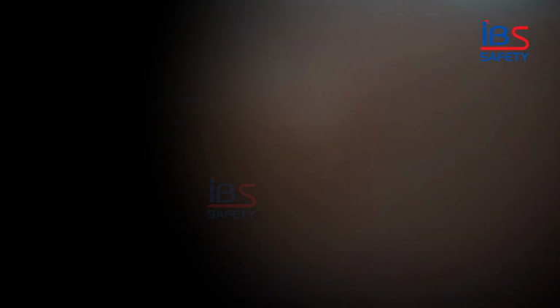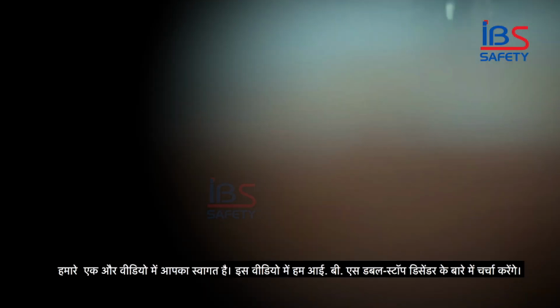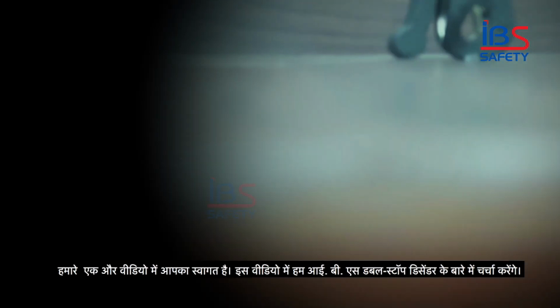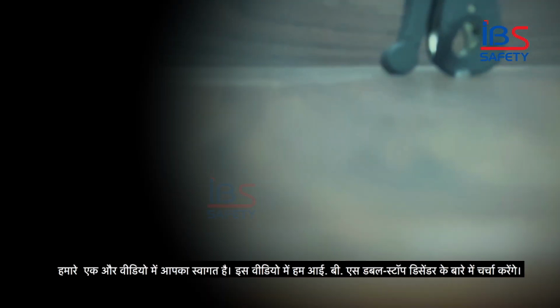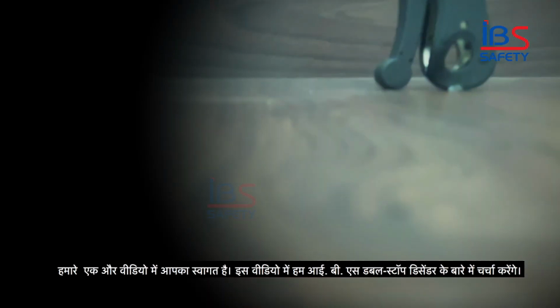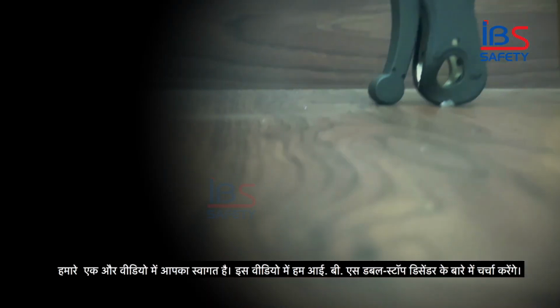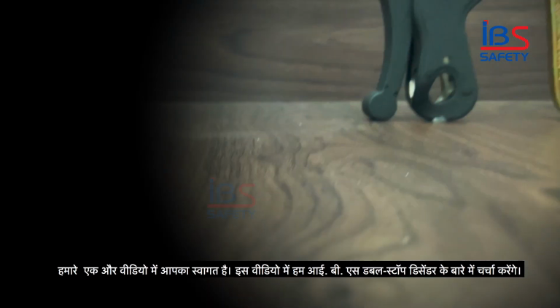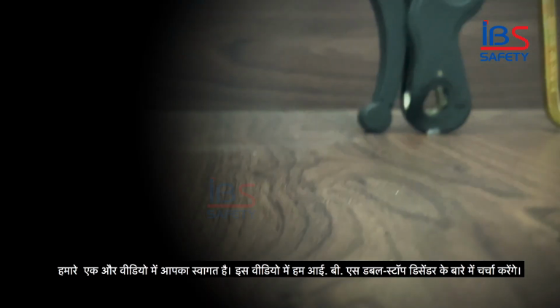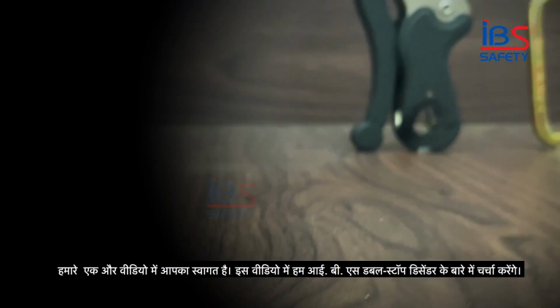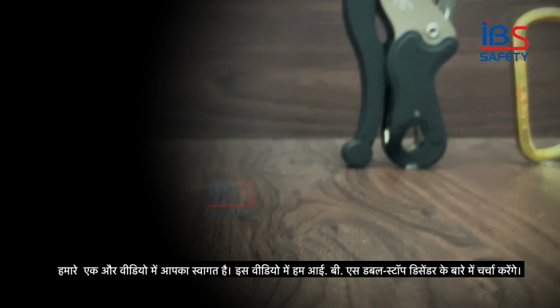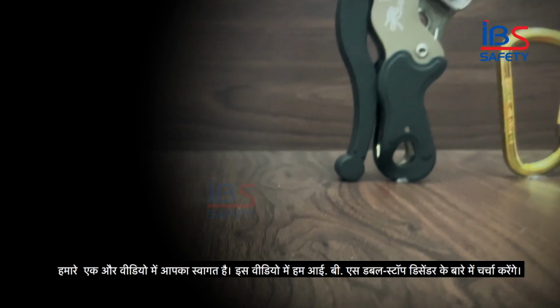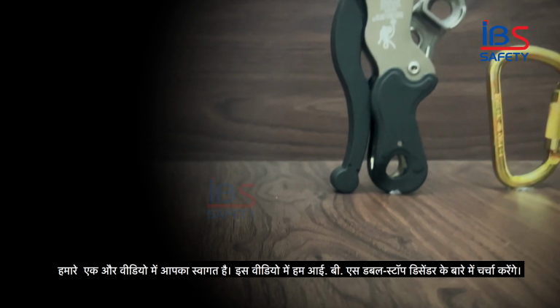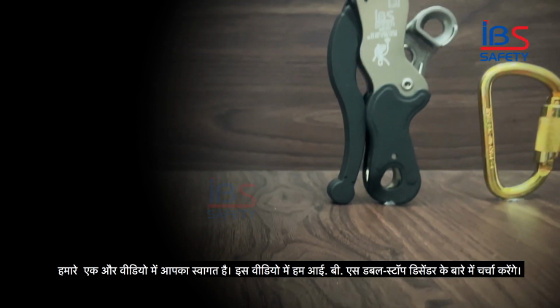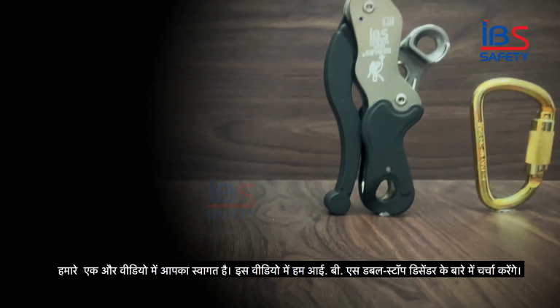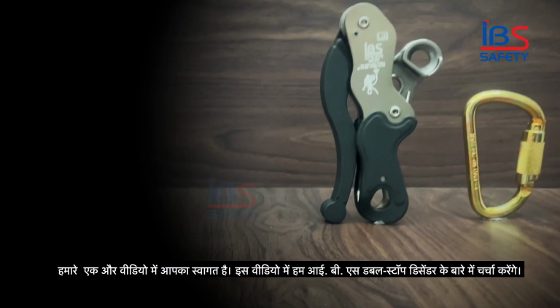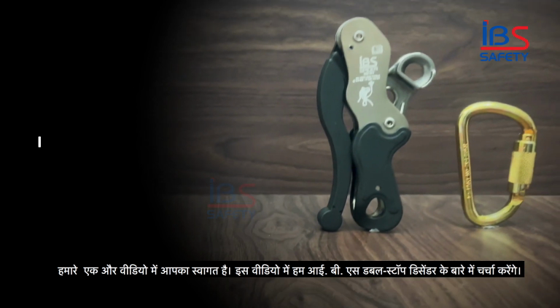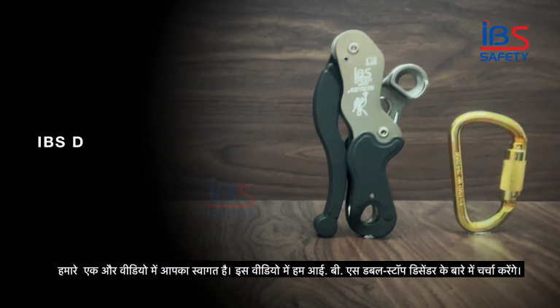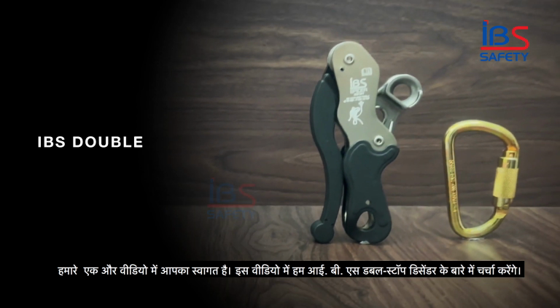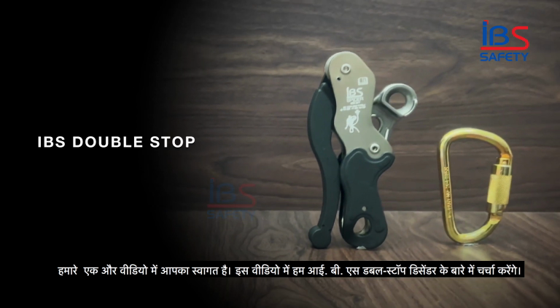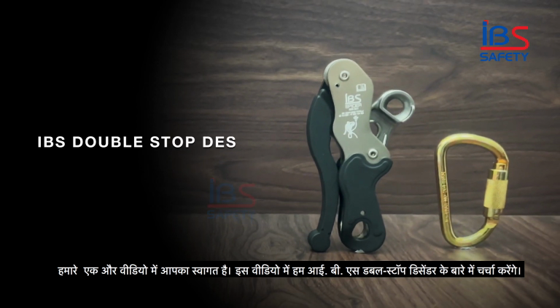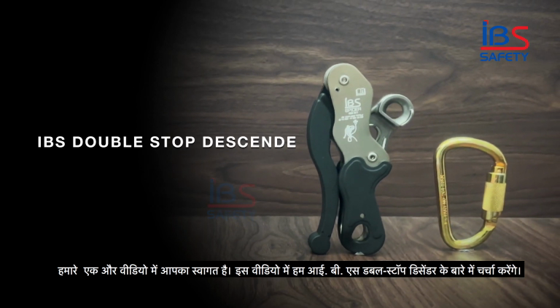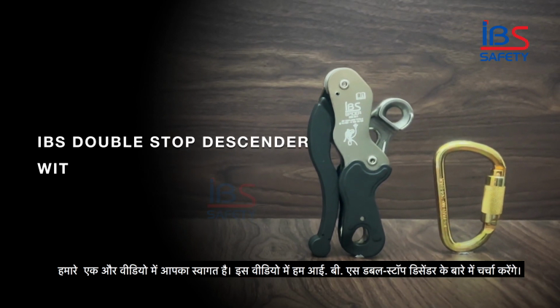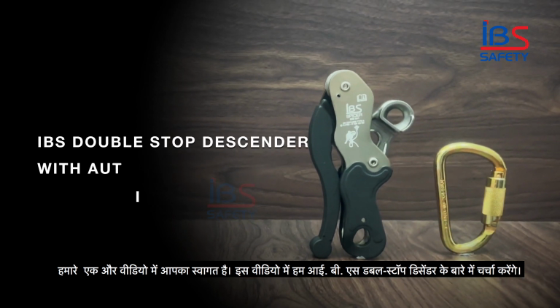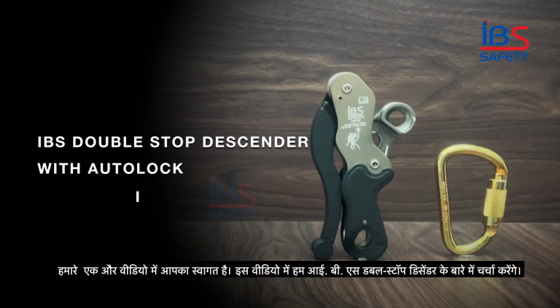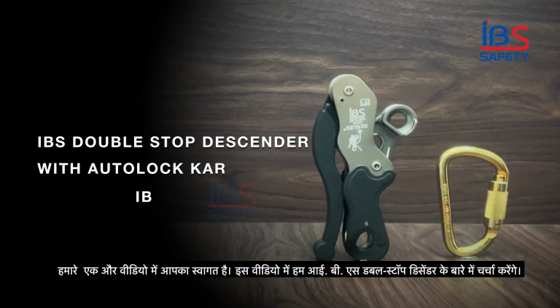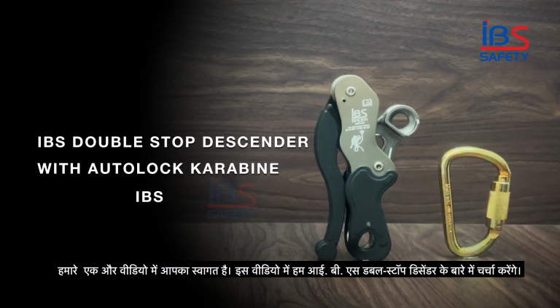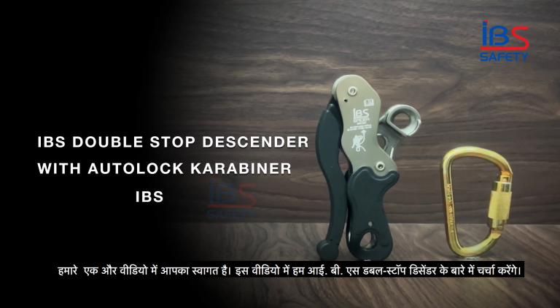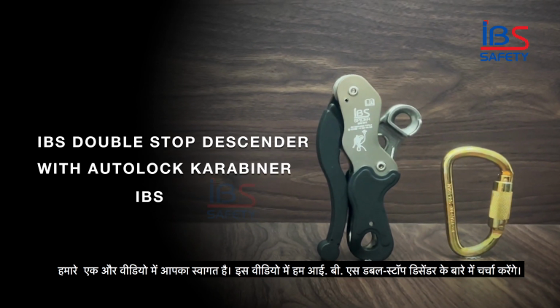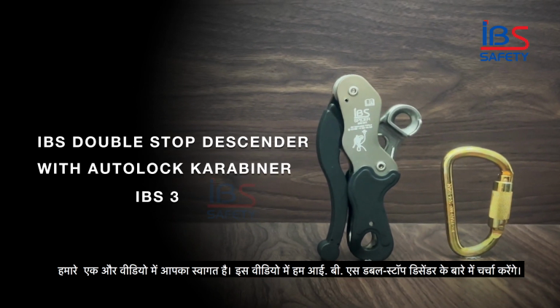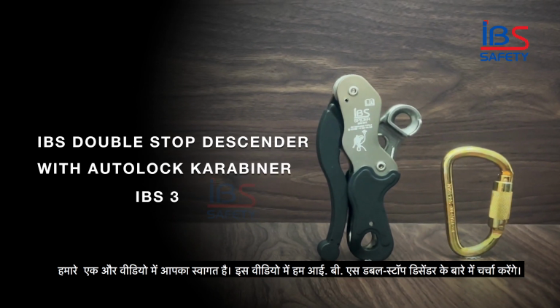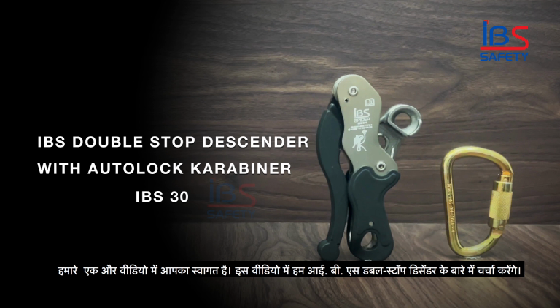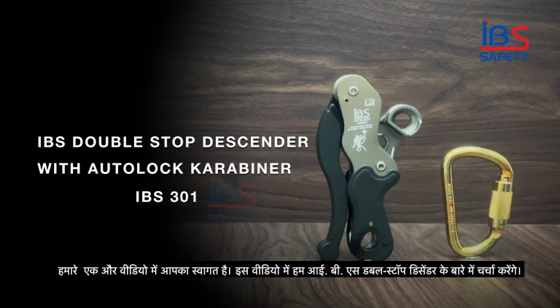Welcome back to our another video. In this video we will discuss about the IBS double stop descender.